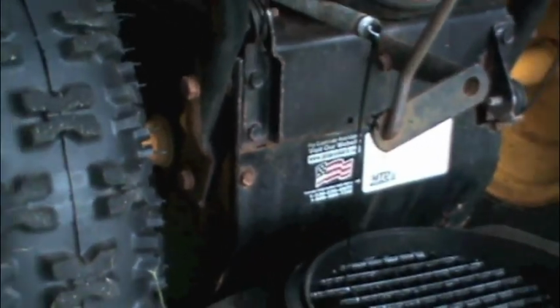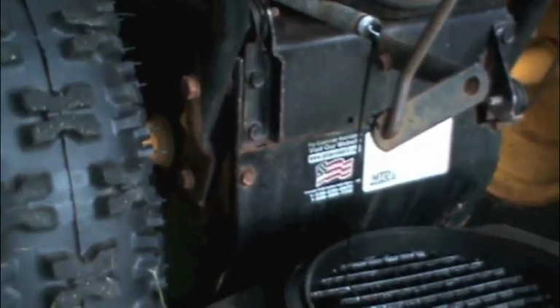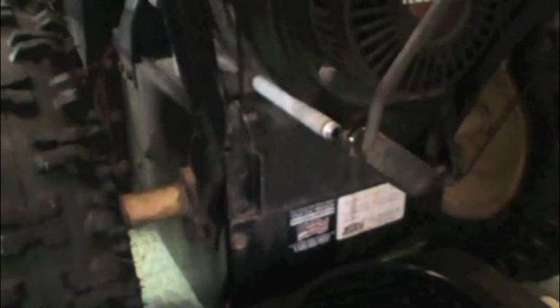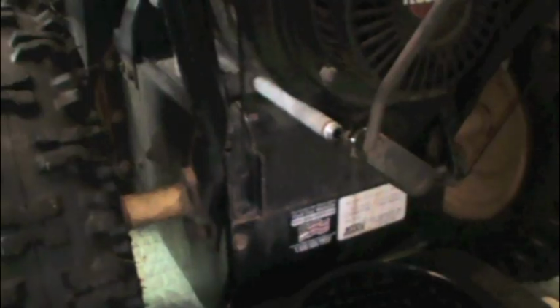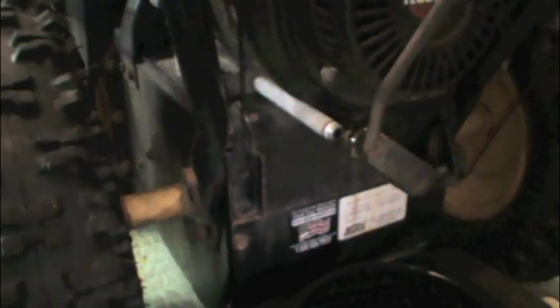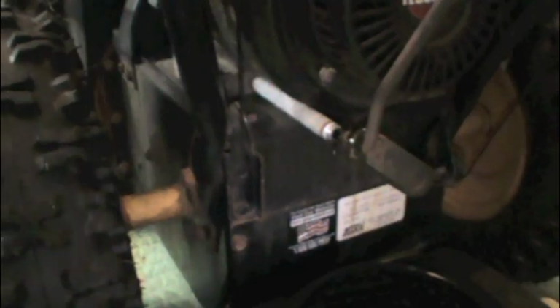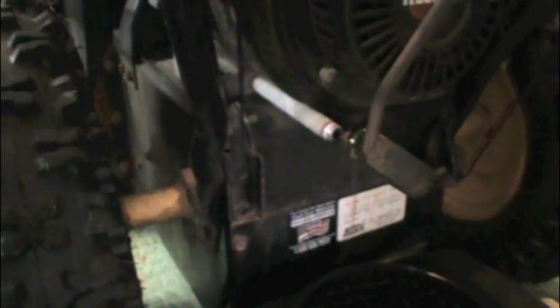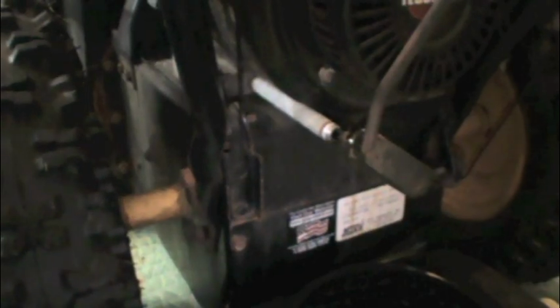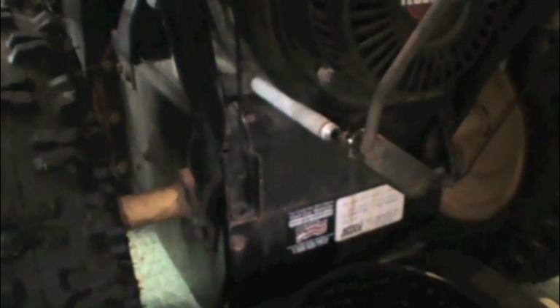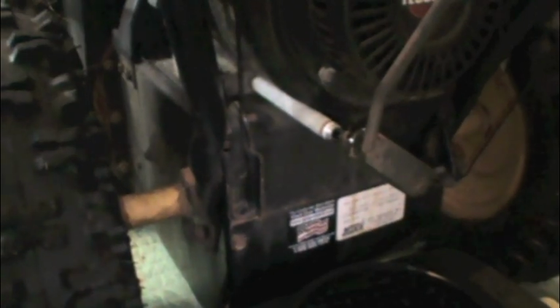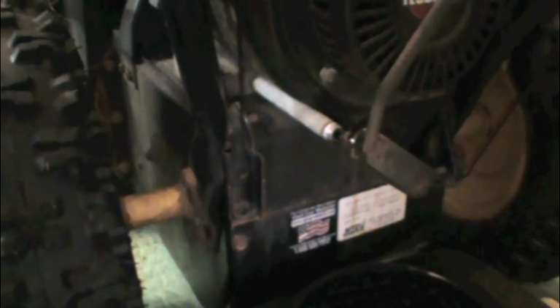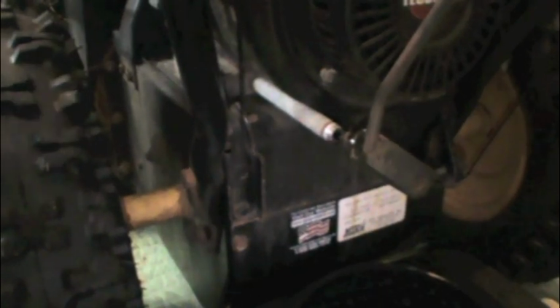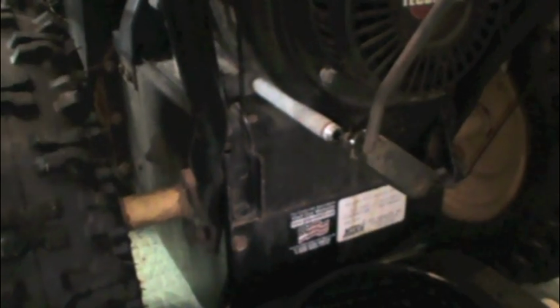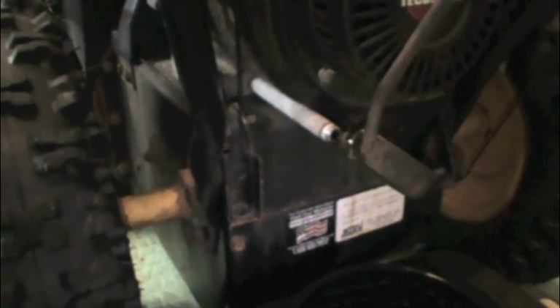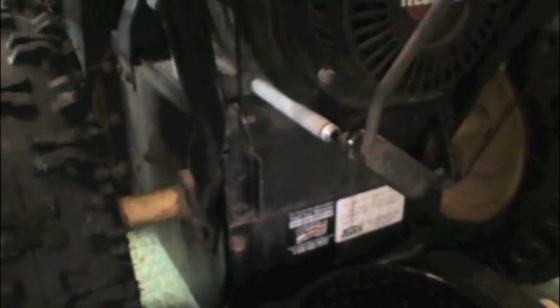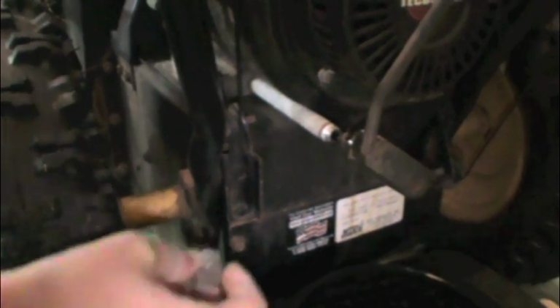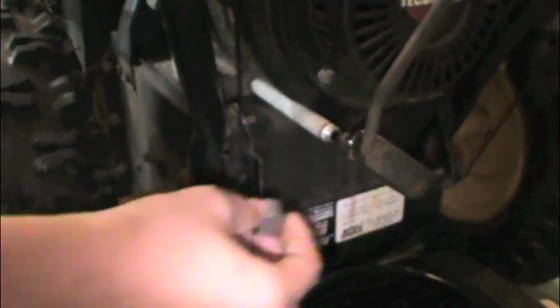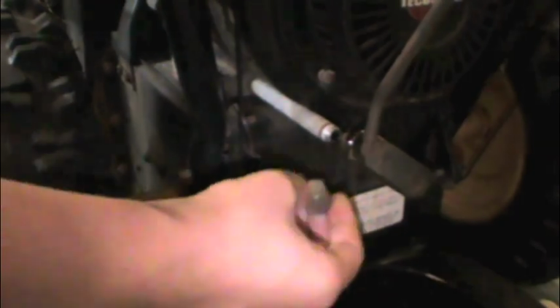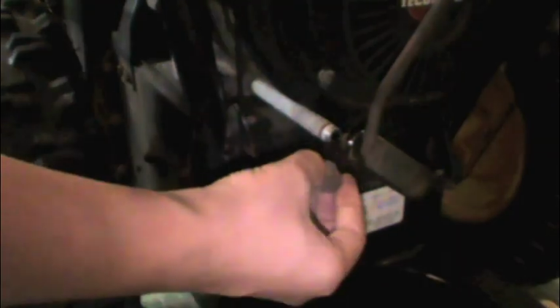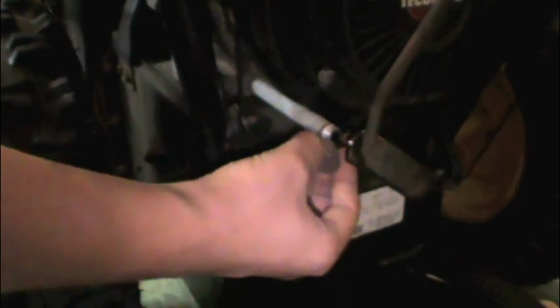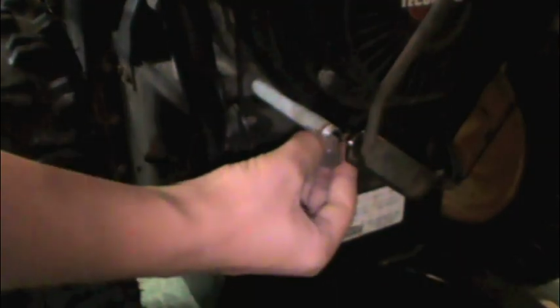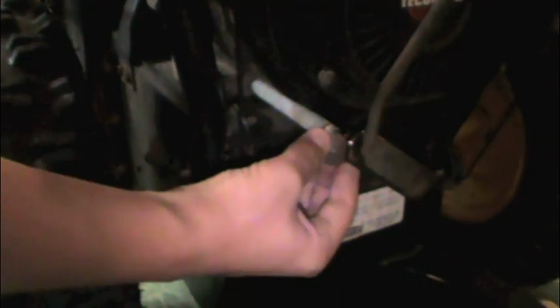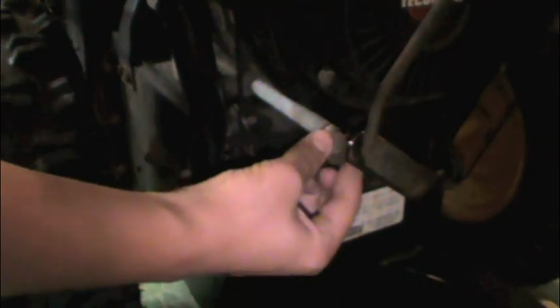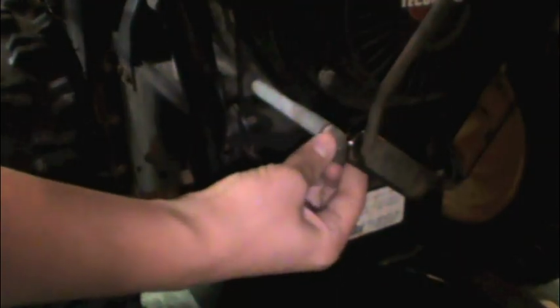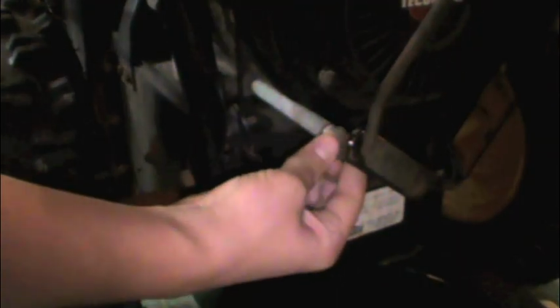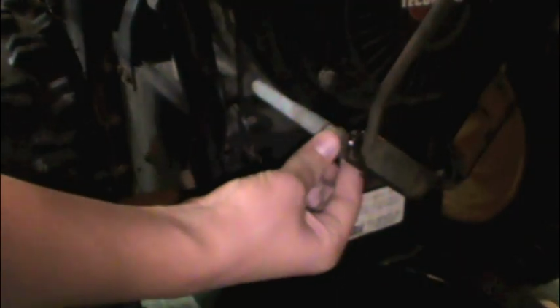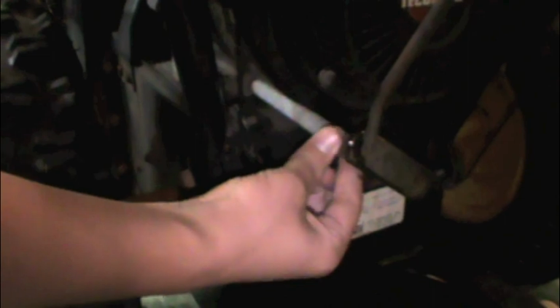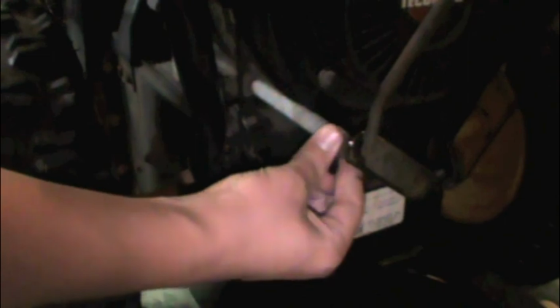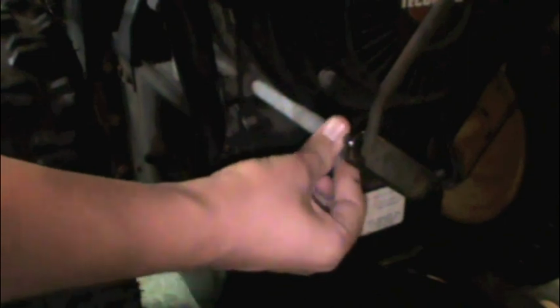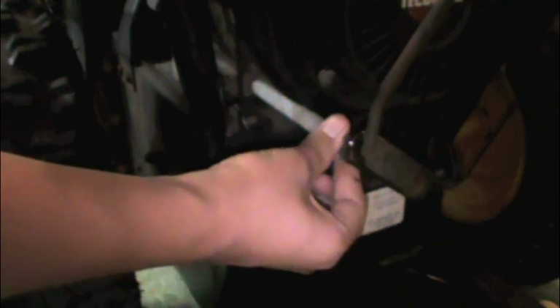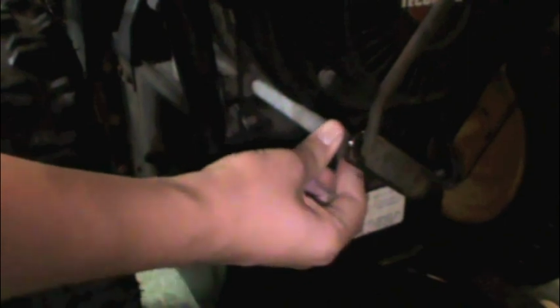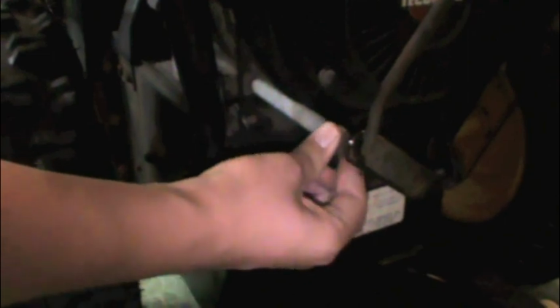After the oil has completely stopped coming out, carefully screw the cap back on.